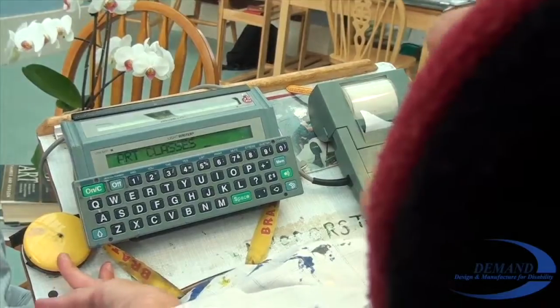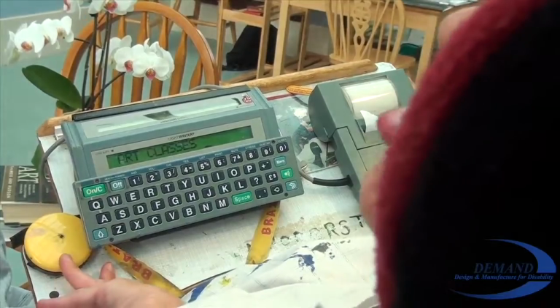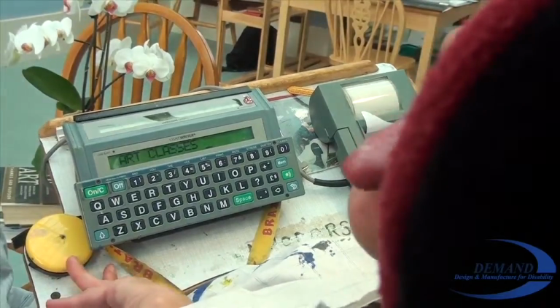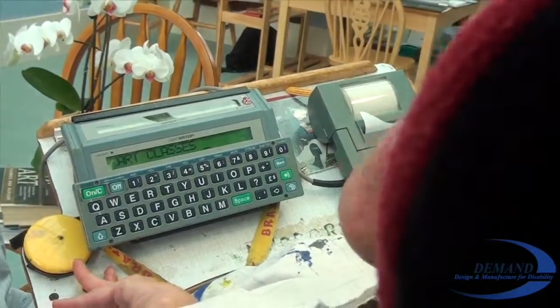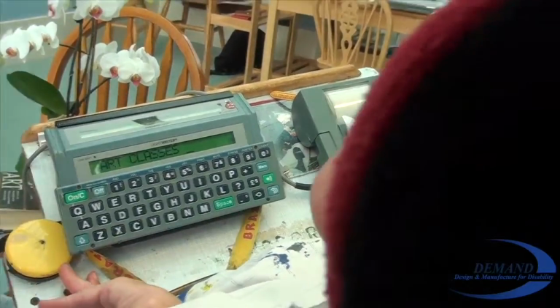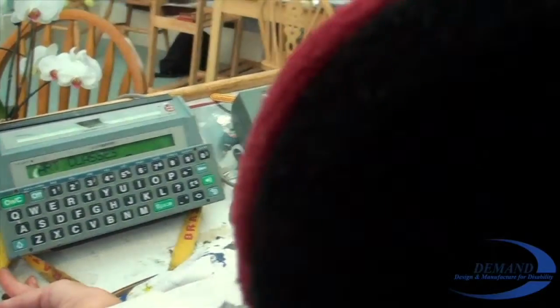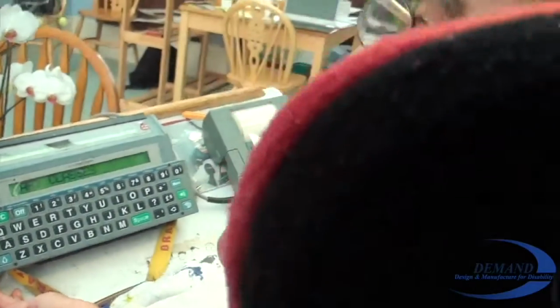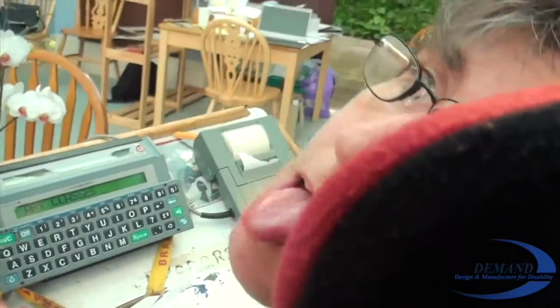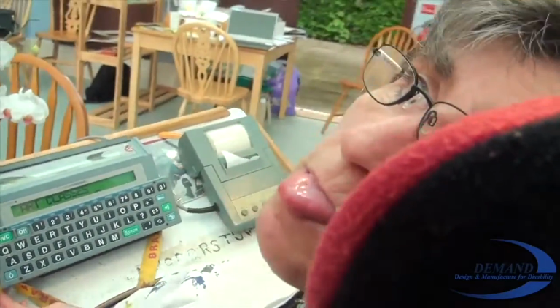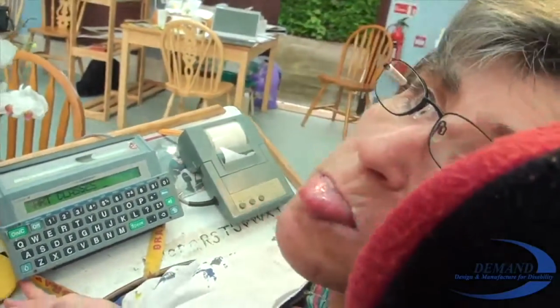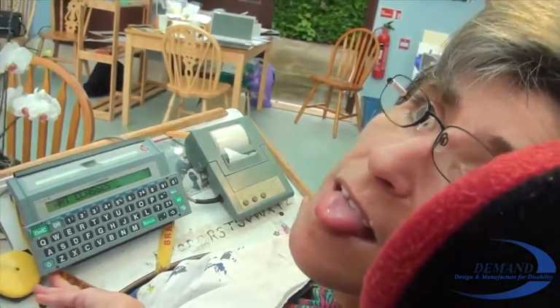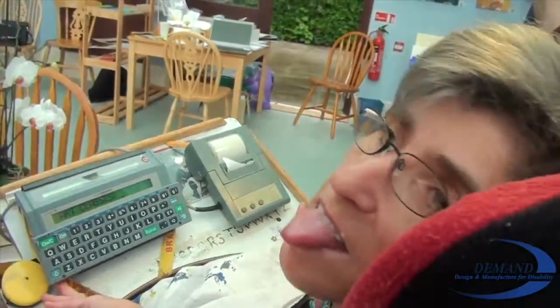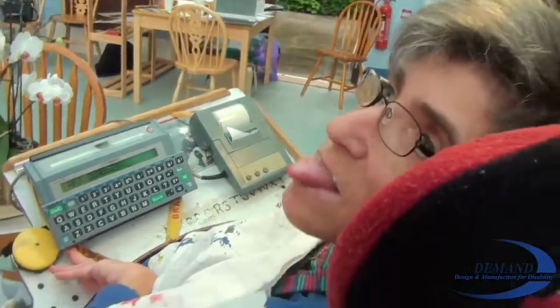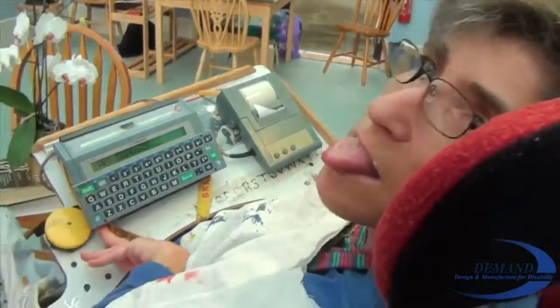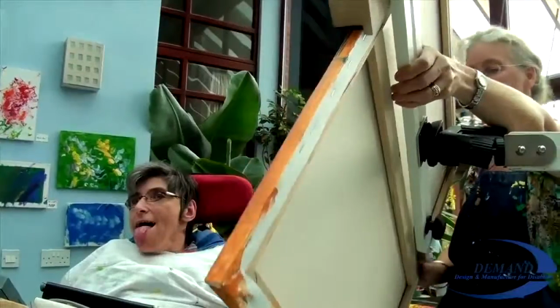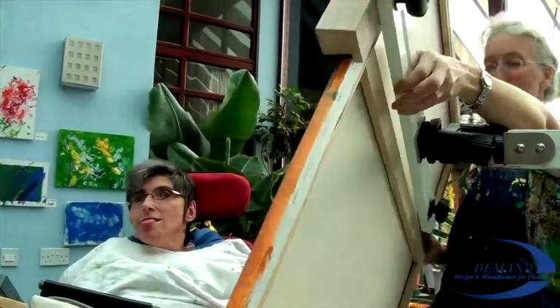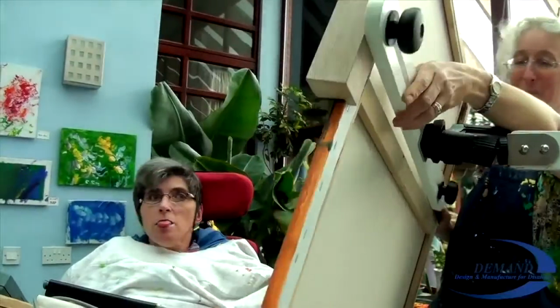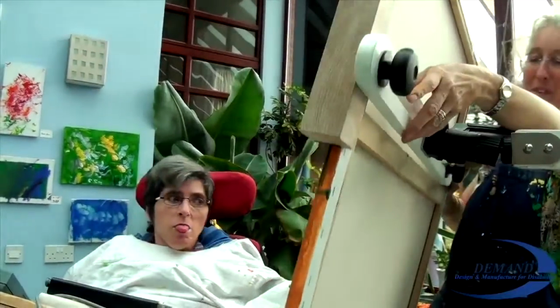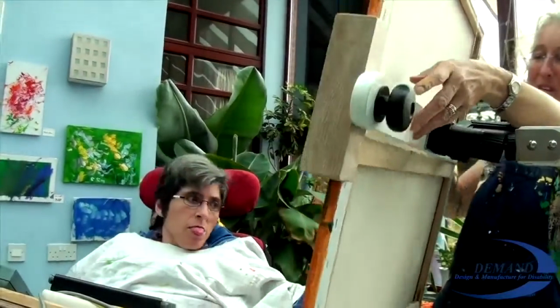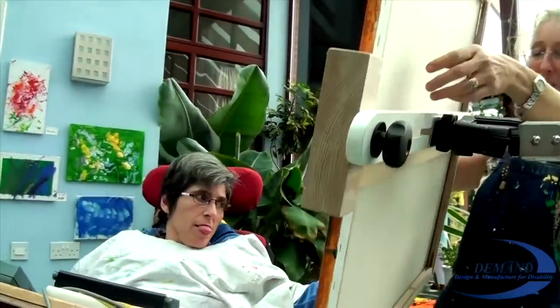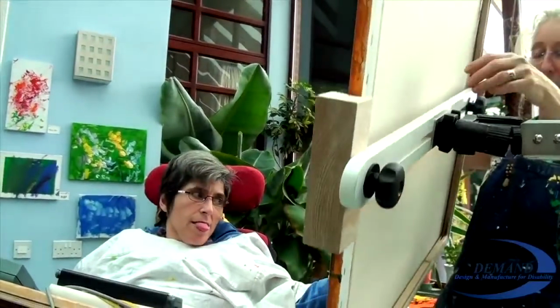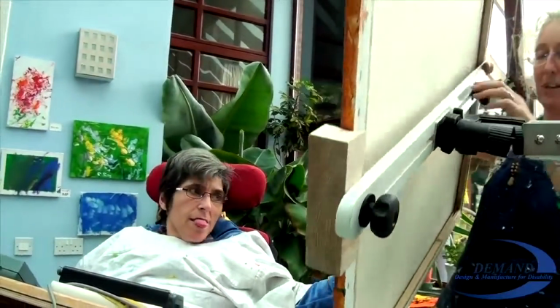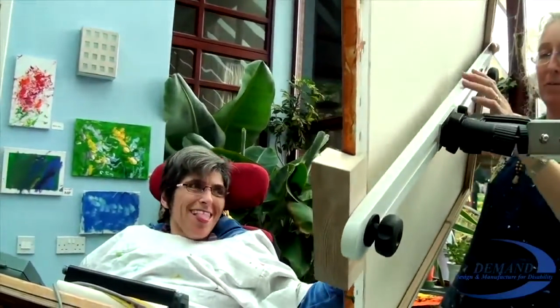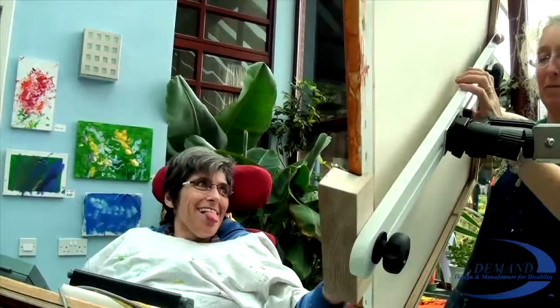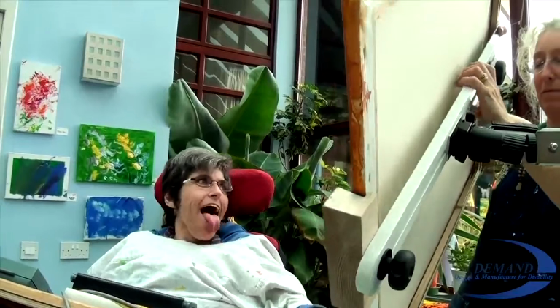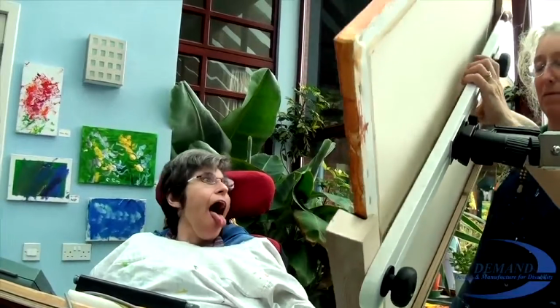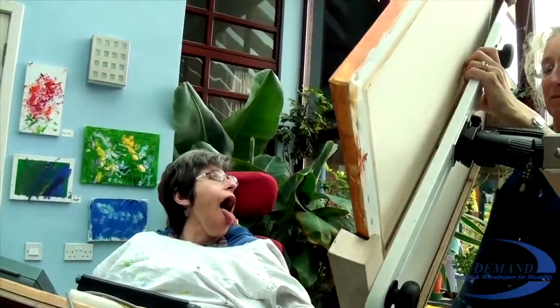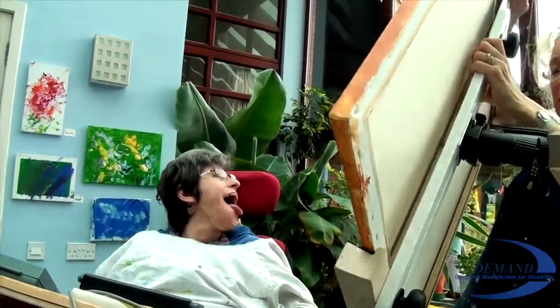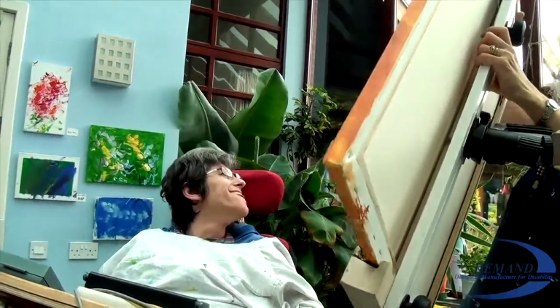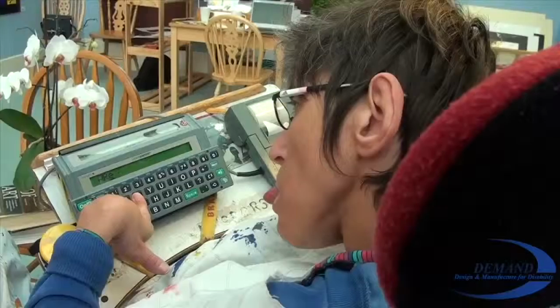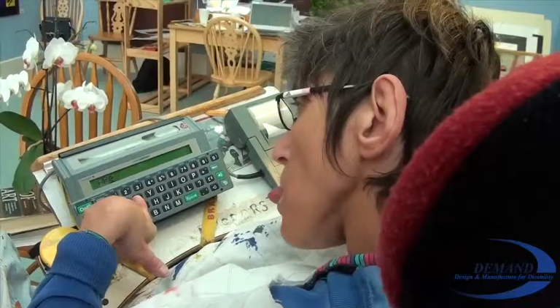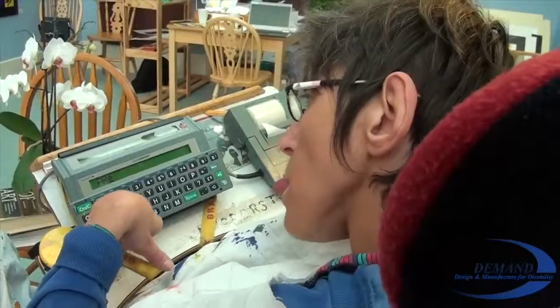Hi, I do two art classes. What do you do in the art classes? Art.